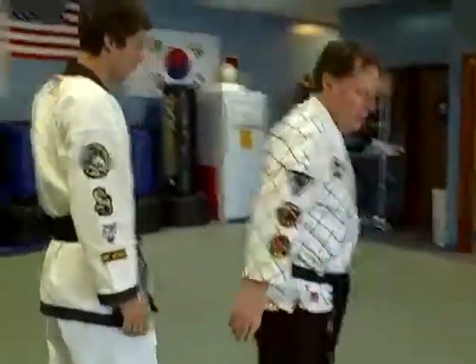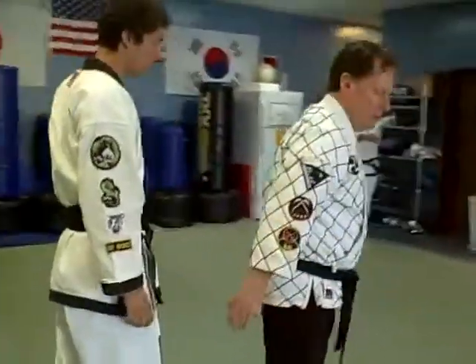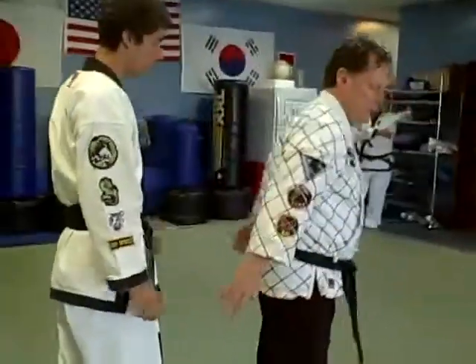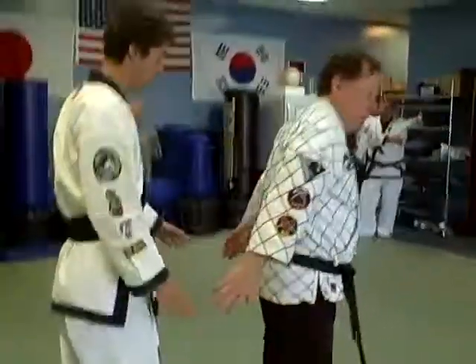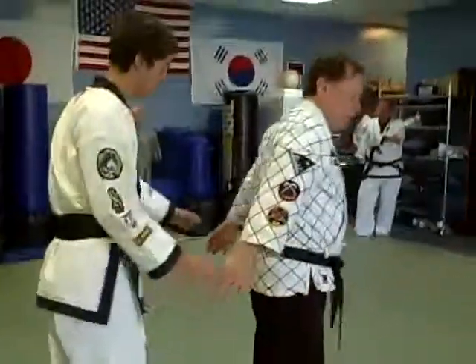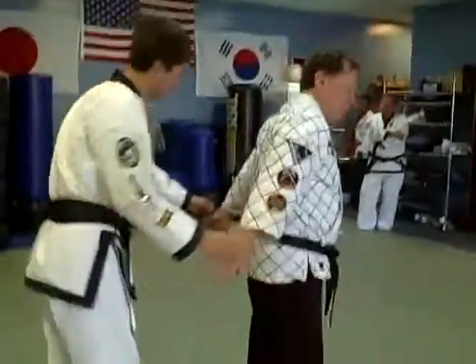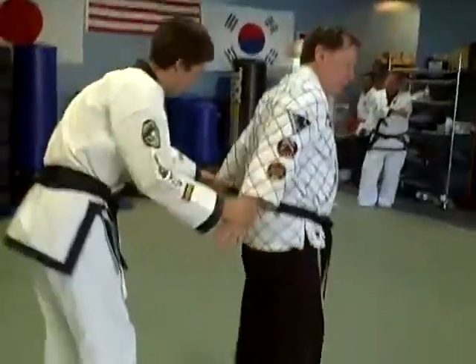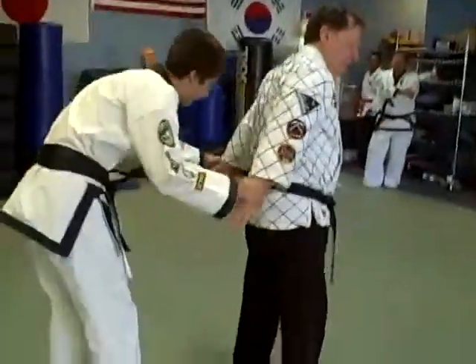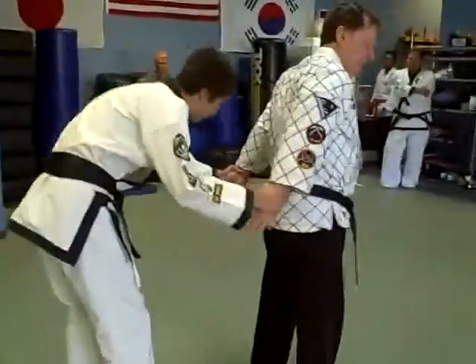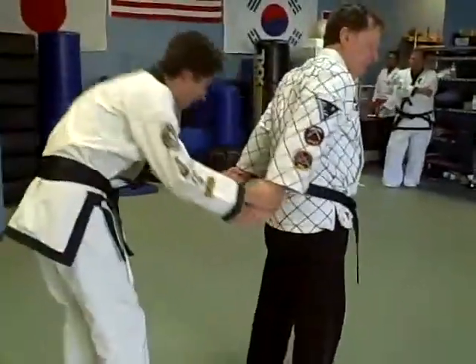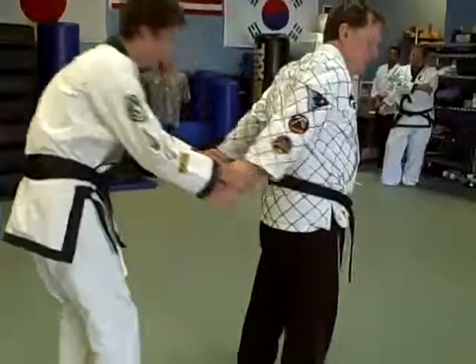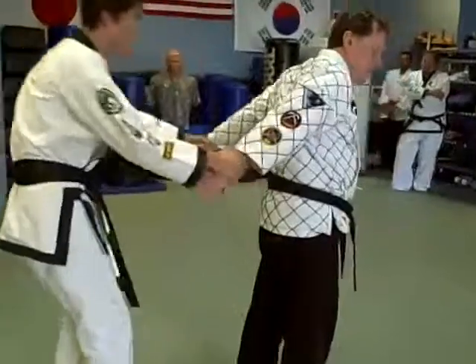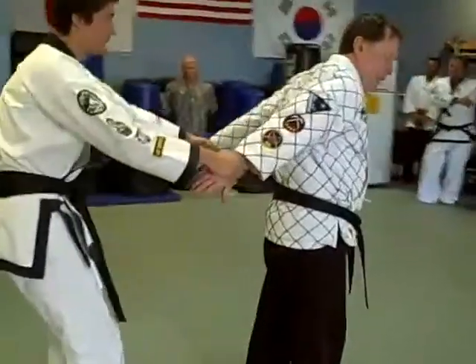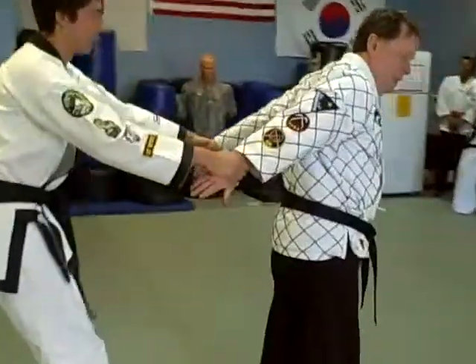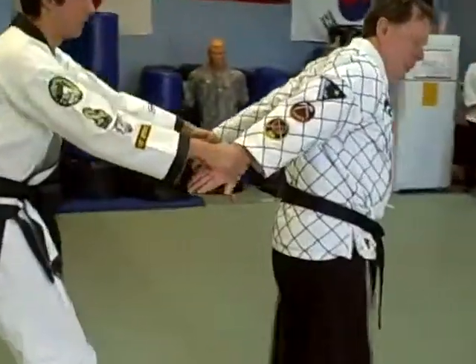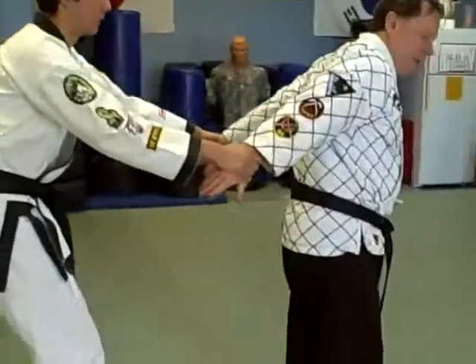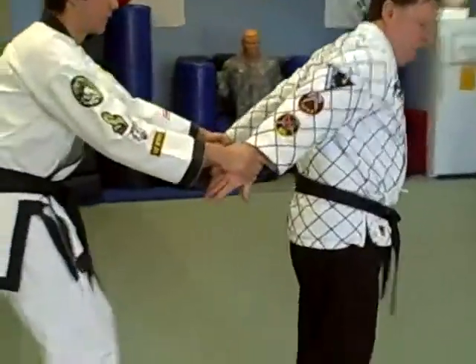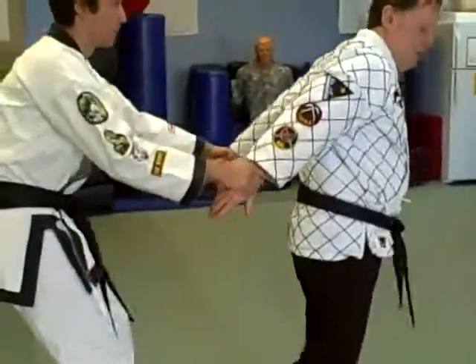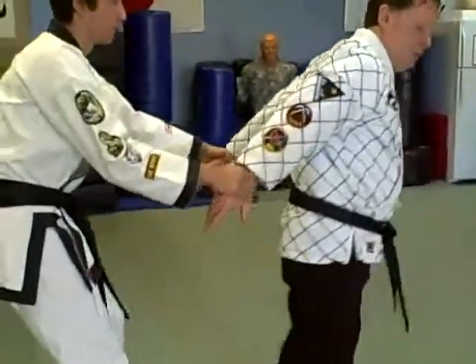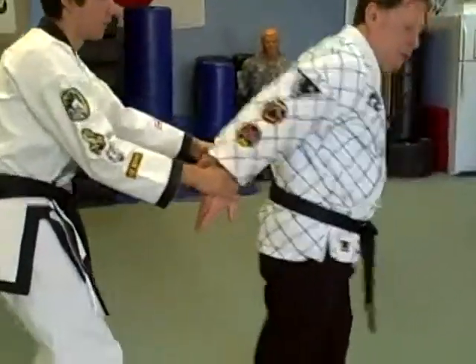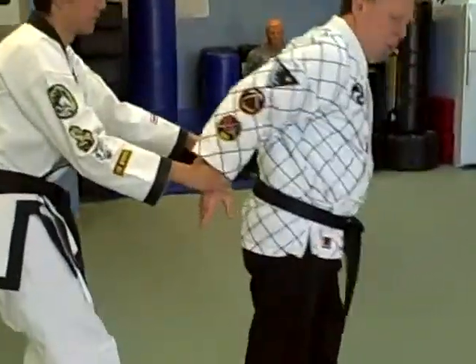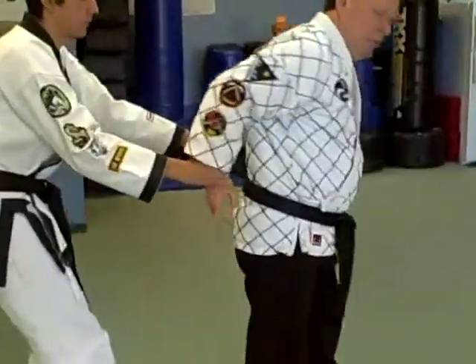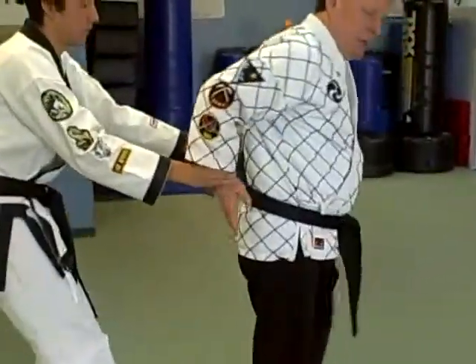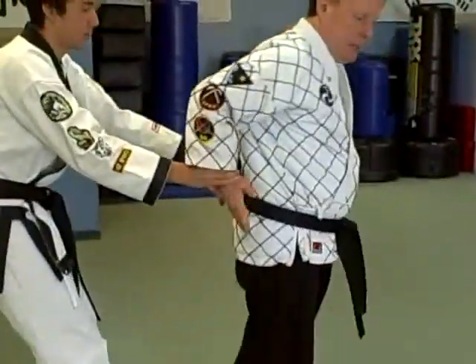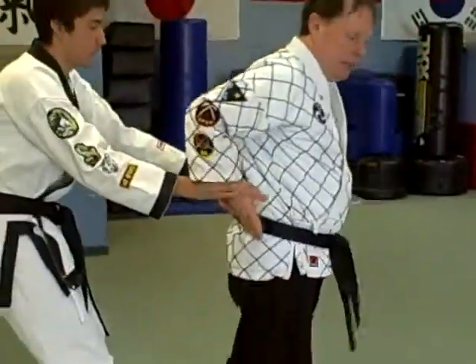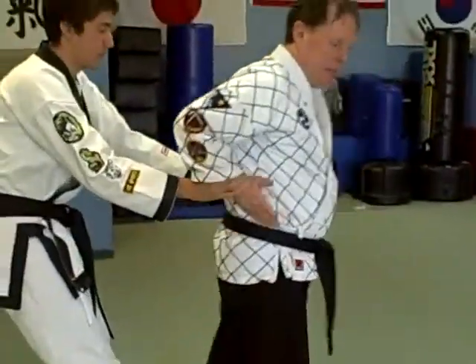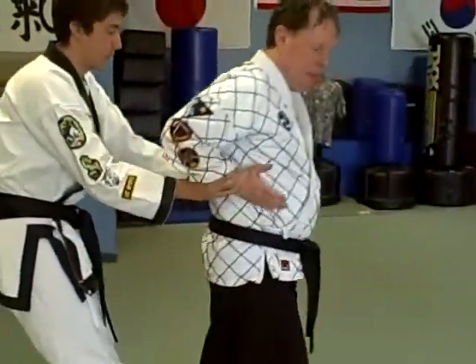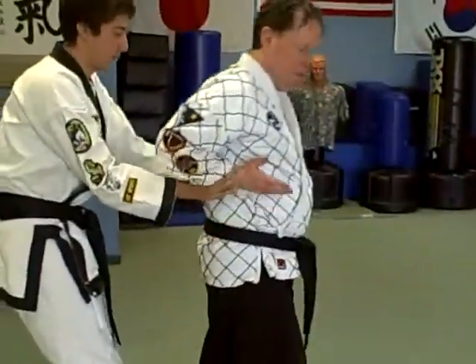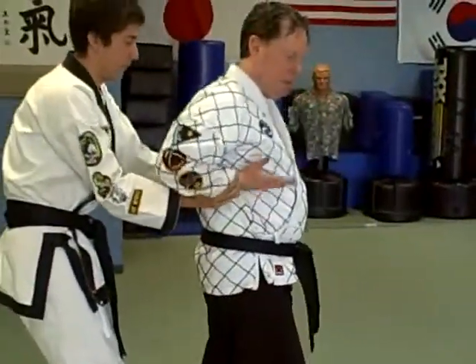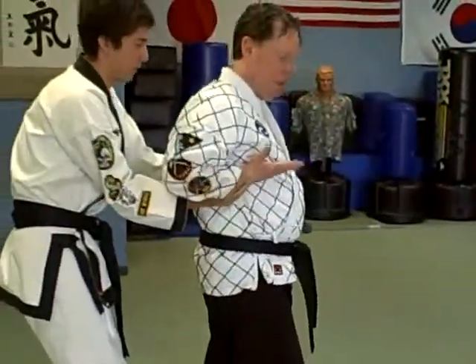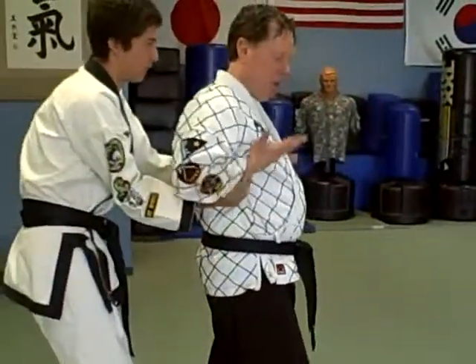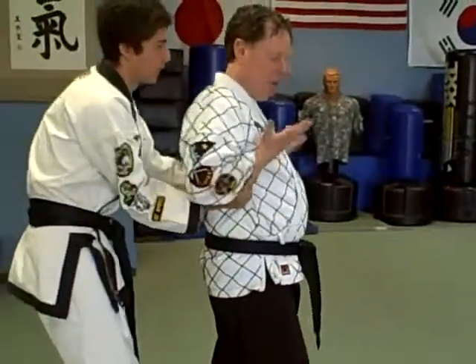If he grabs from the back, you want to step back as you come out.